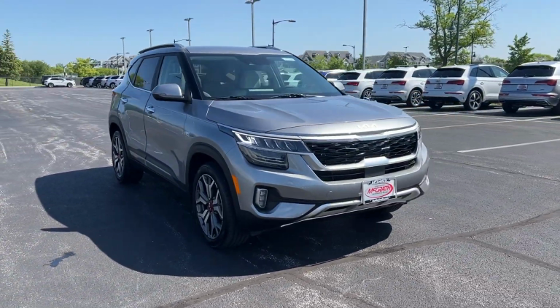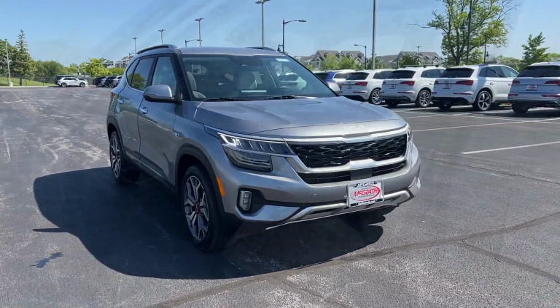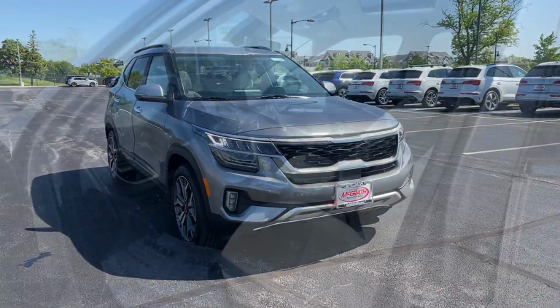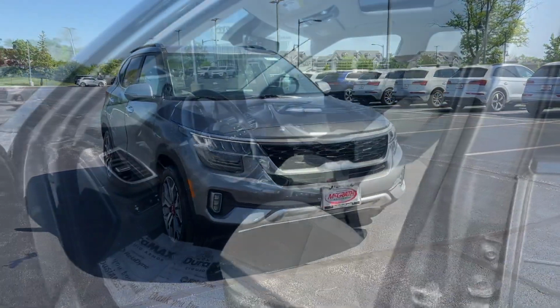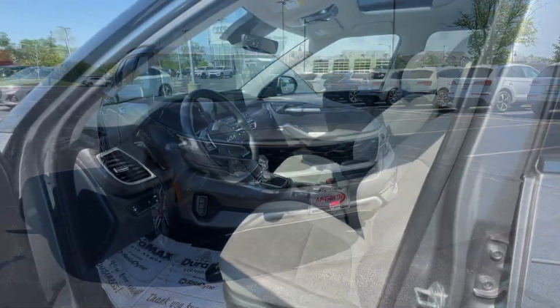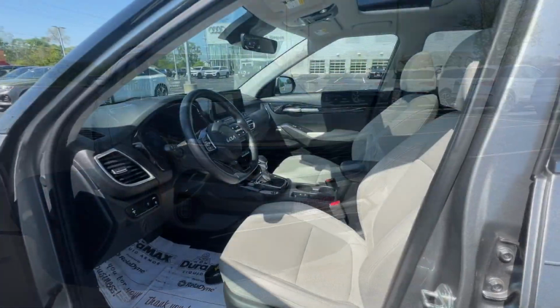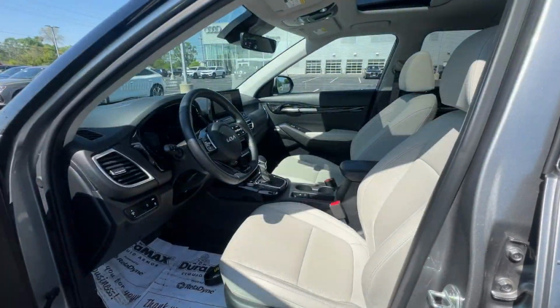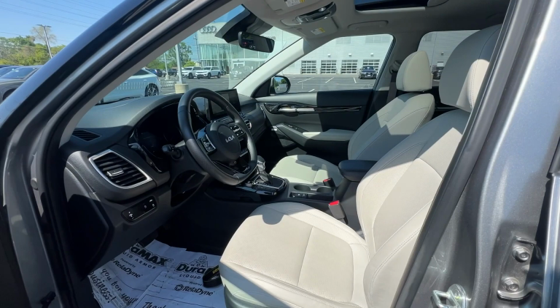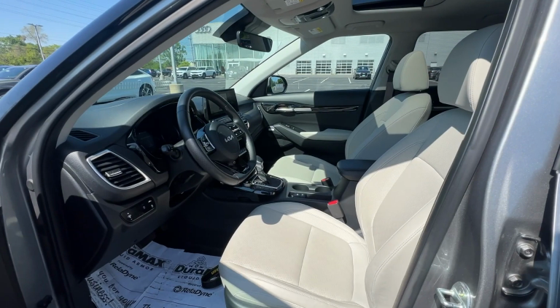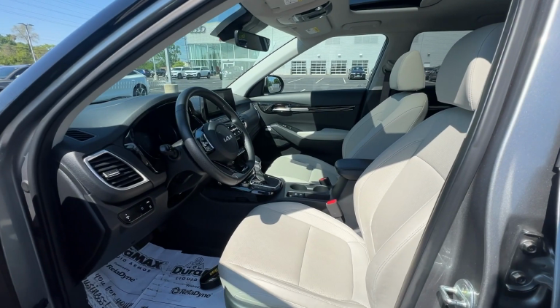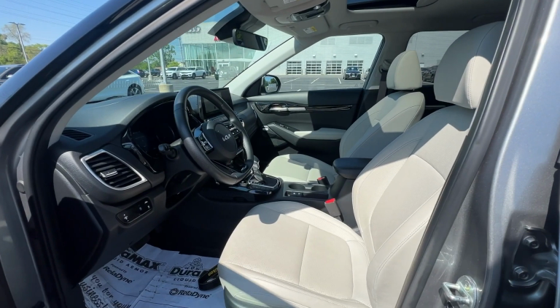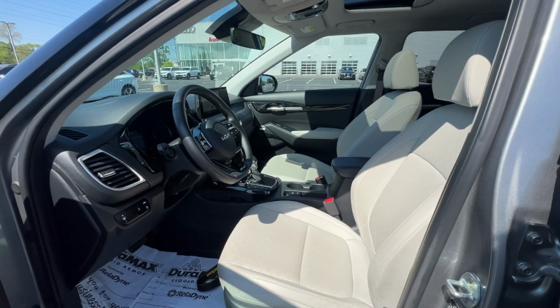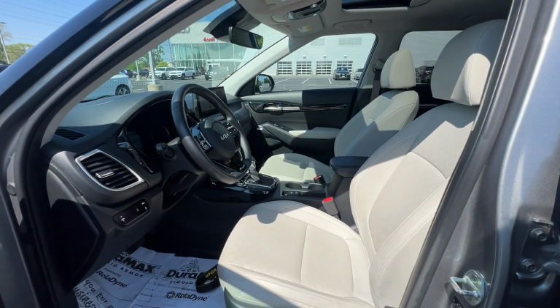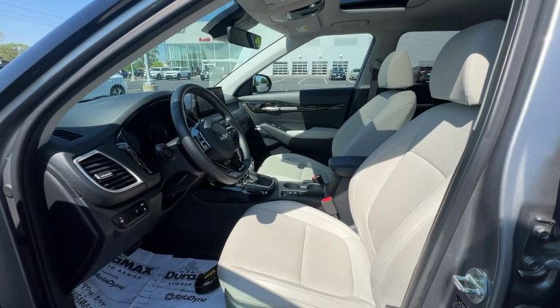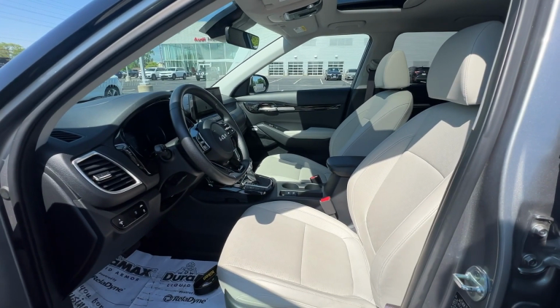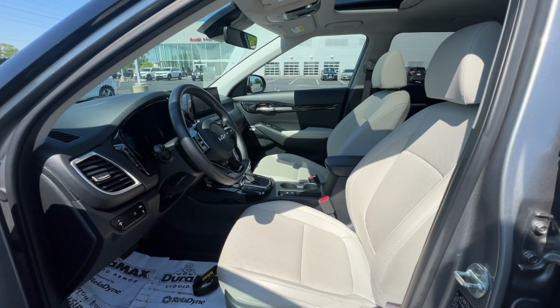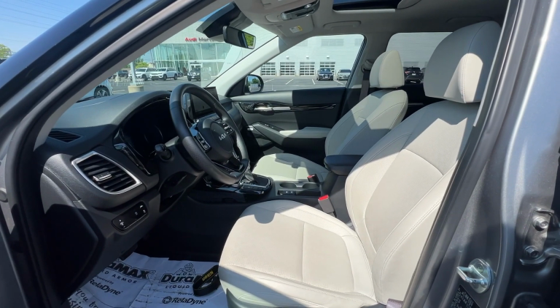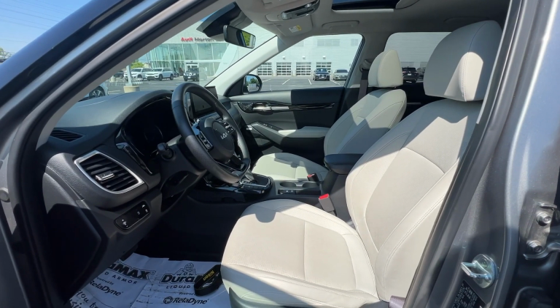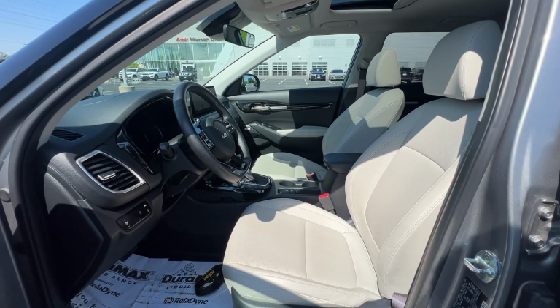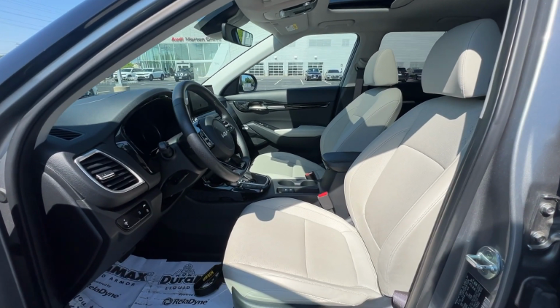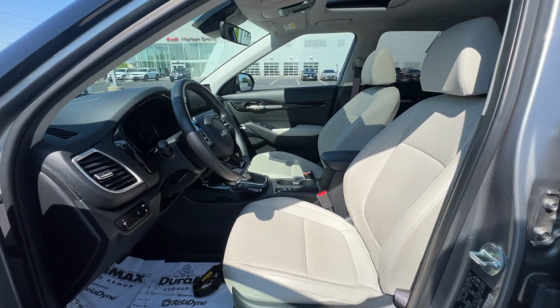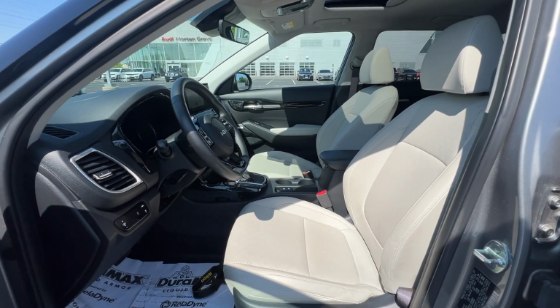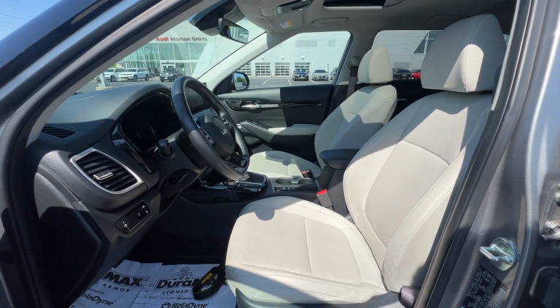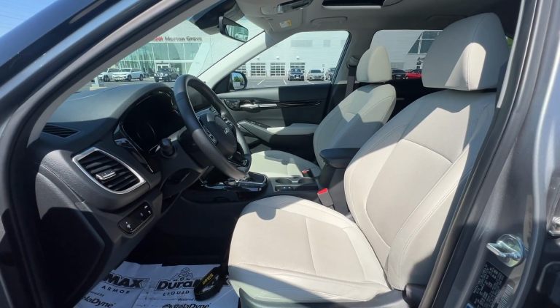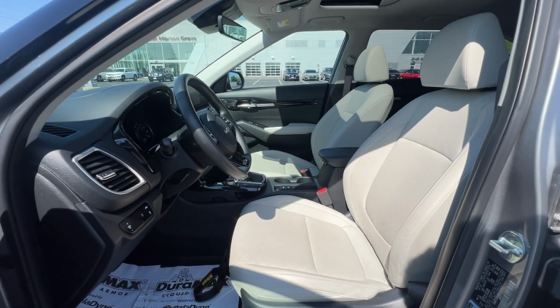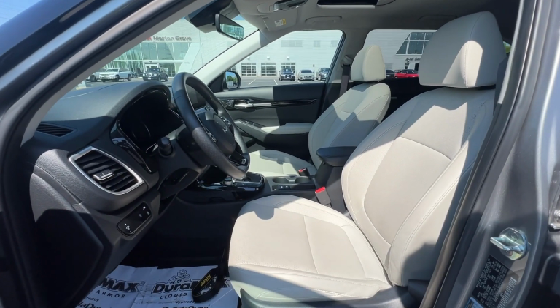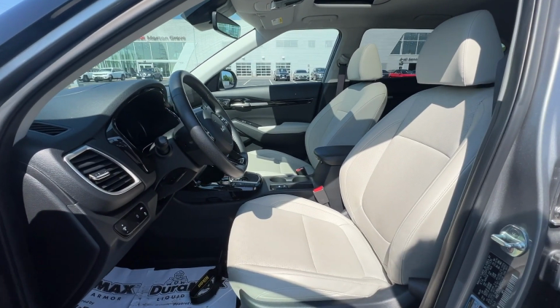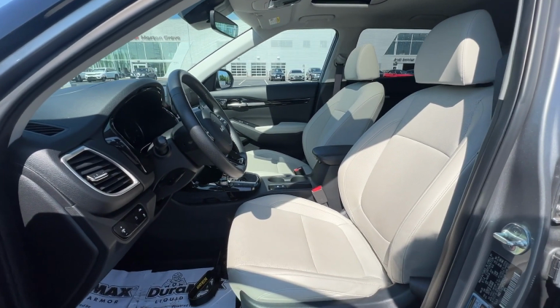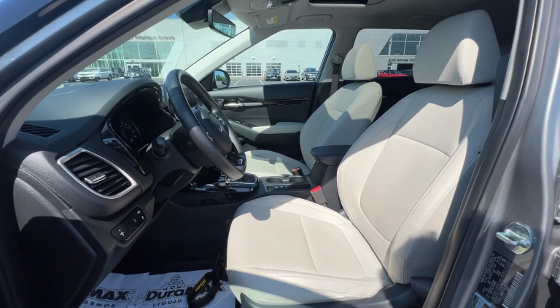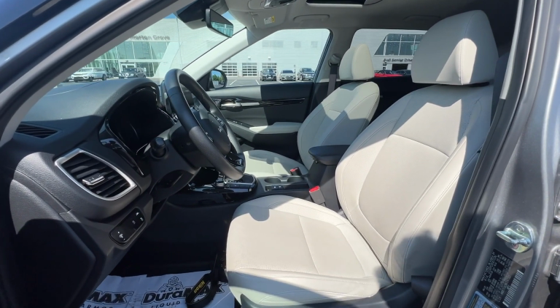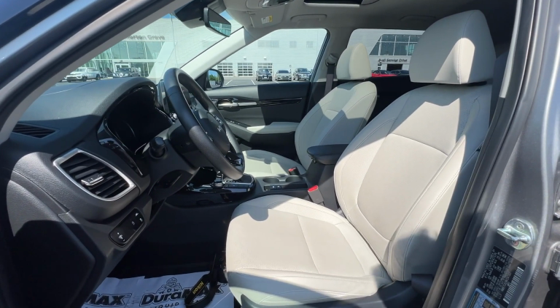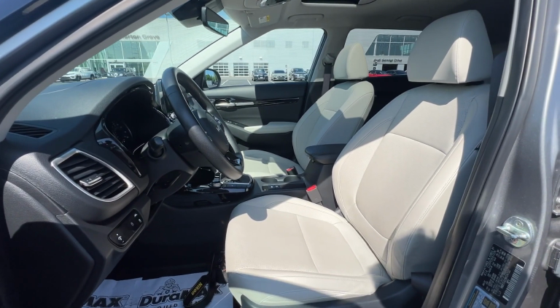Additional highlighted options include a sunroof, keyless entry, backup camera, premium sound system, and satellite radio.